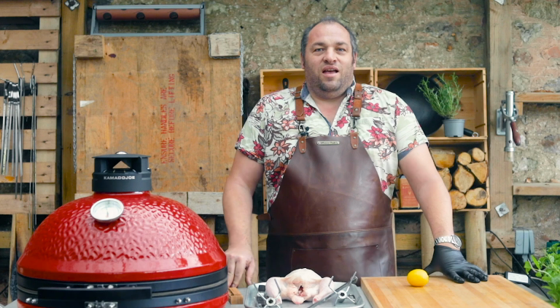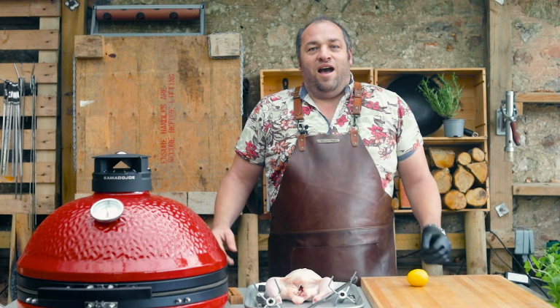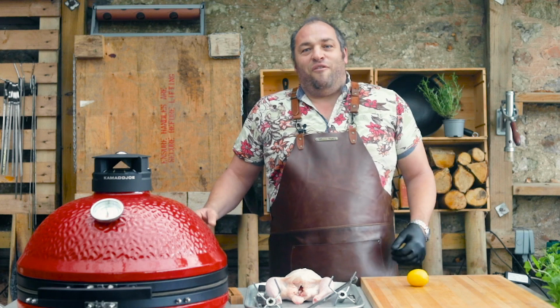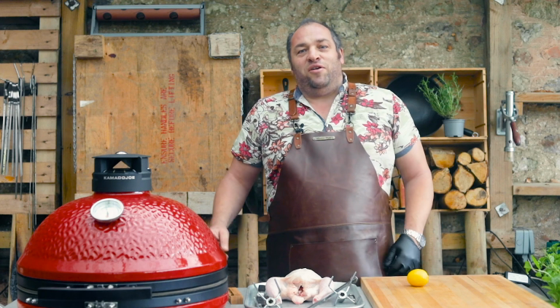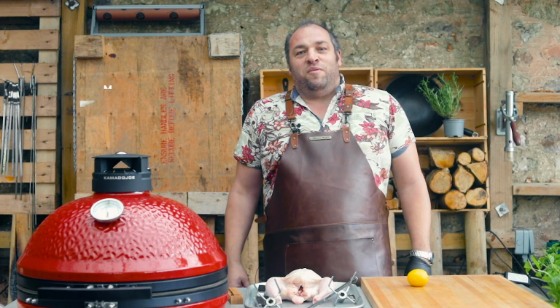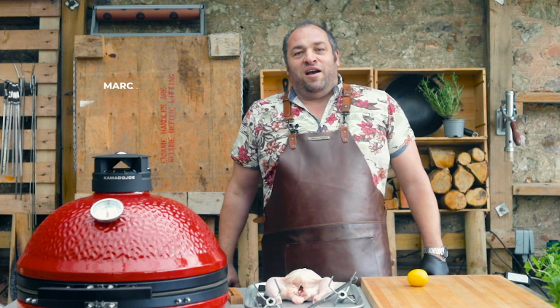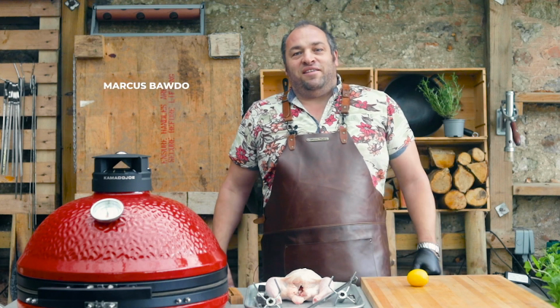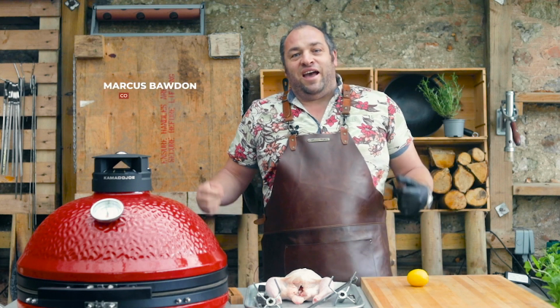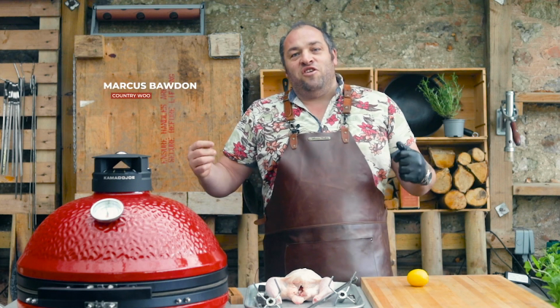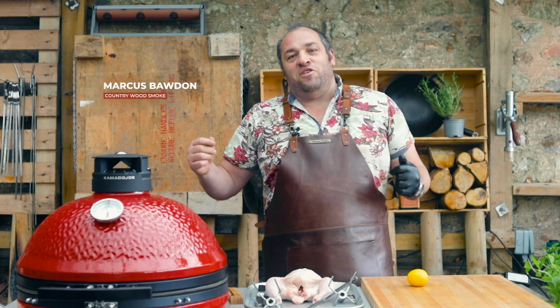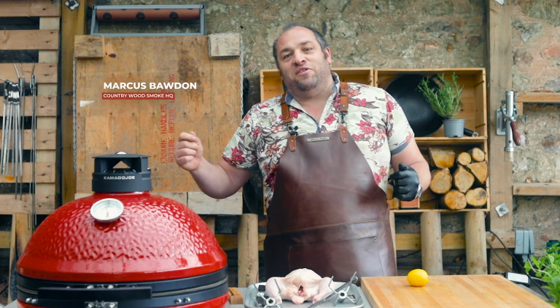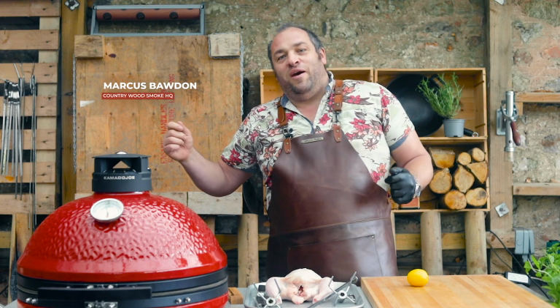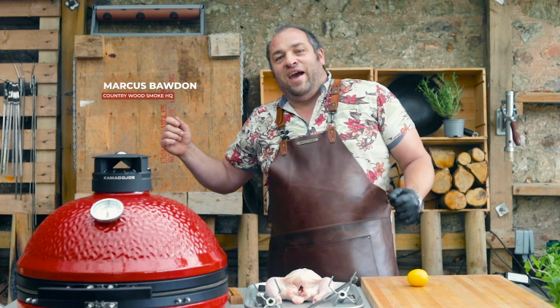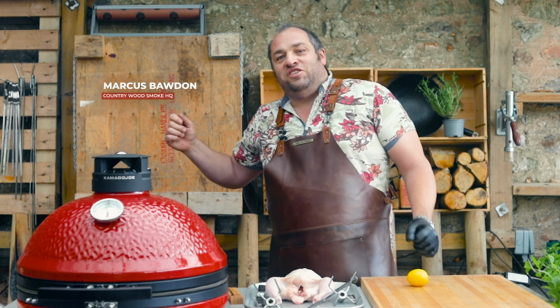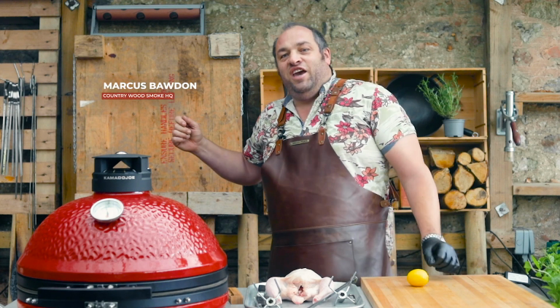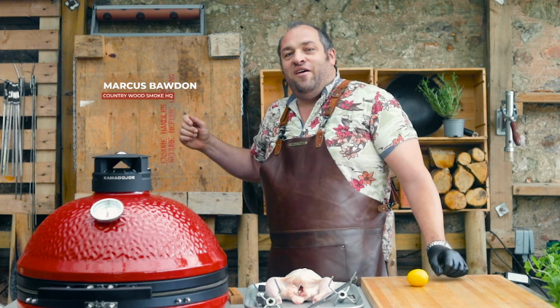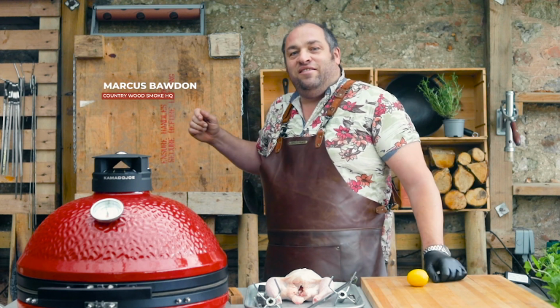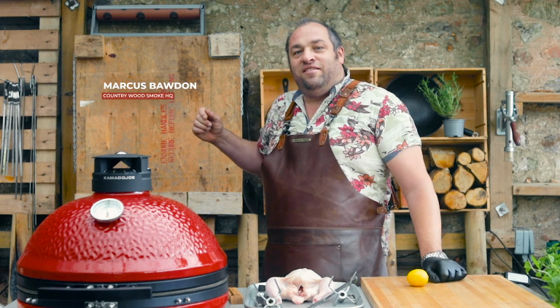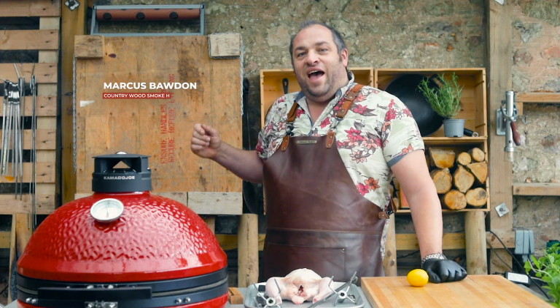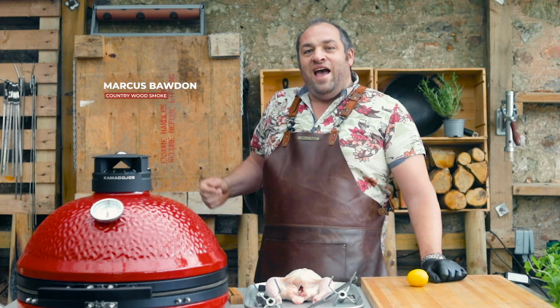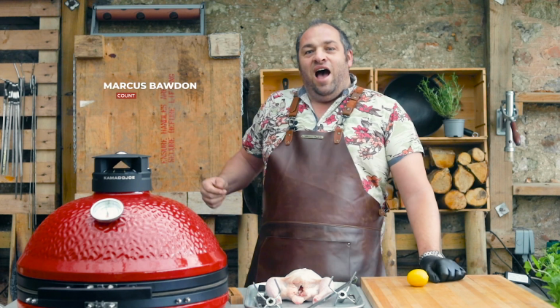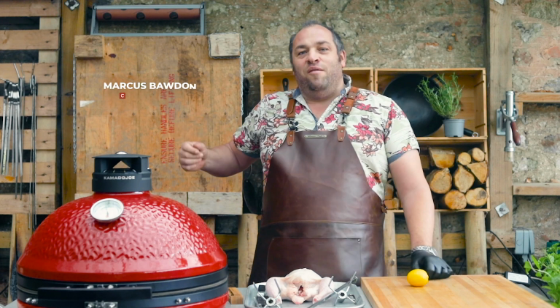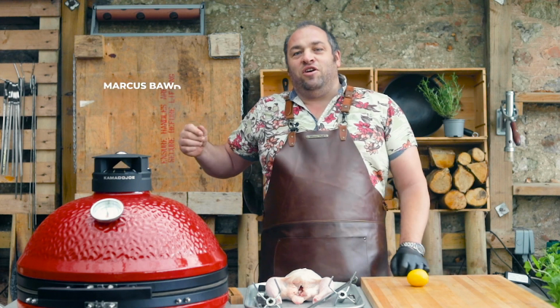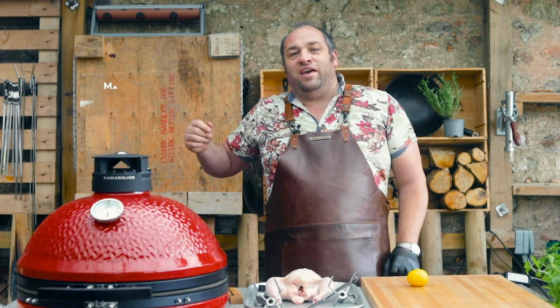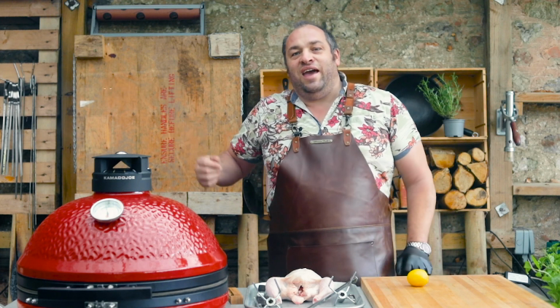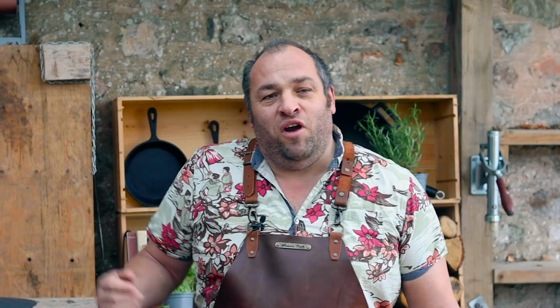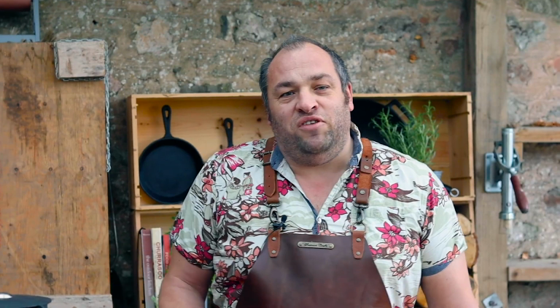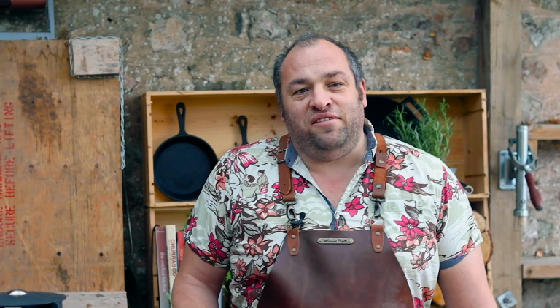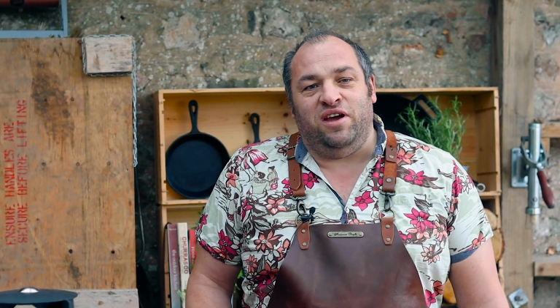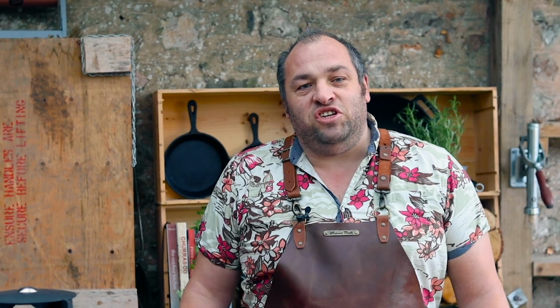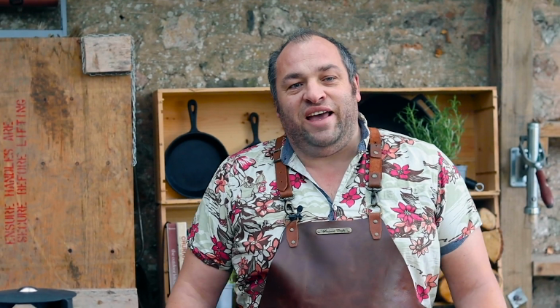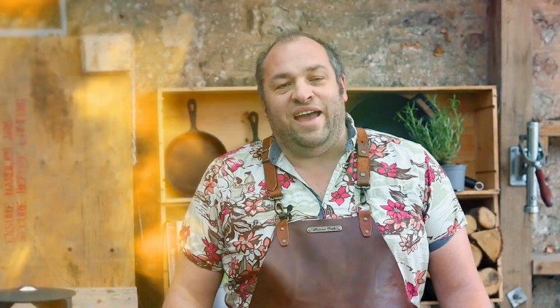Hi folks, Marcus here at Countrywood Smoke HQ and today I'm cooking rotisserie chicken.